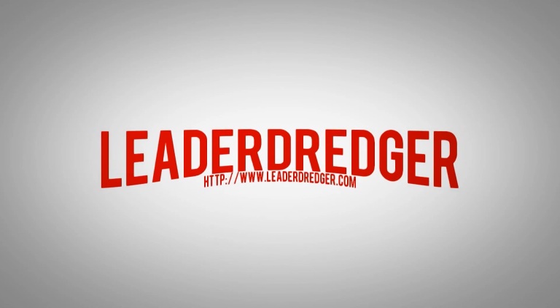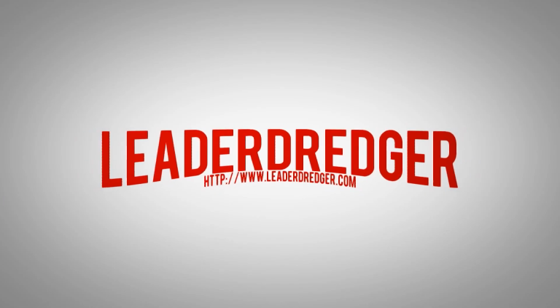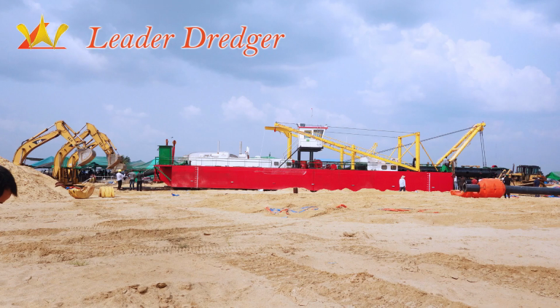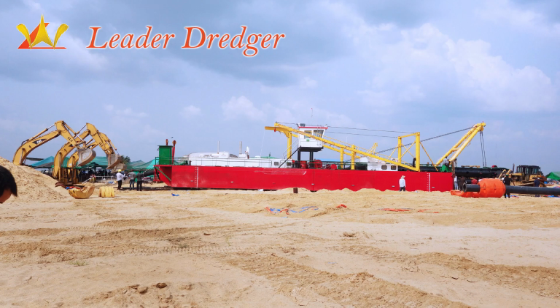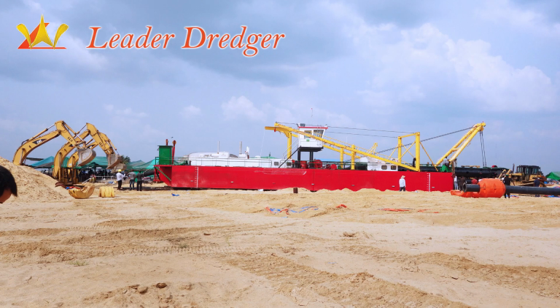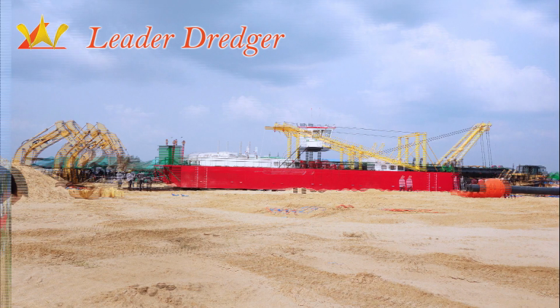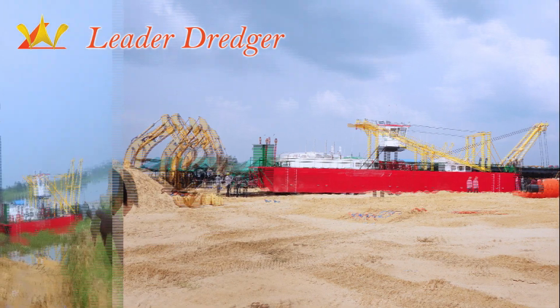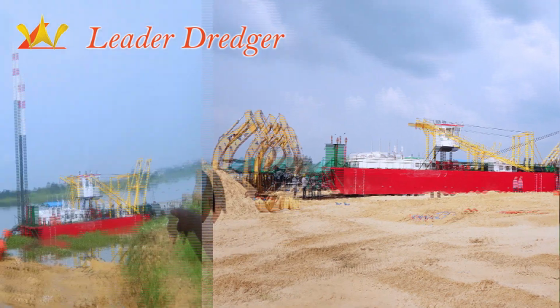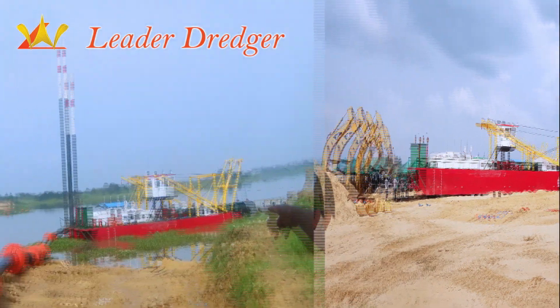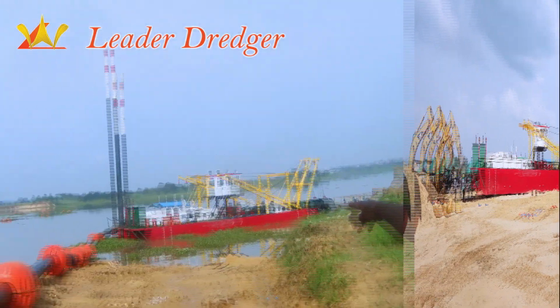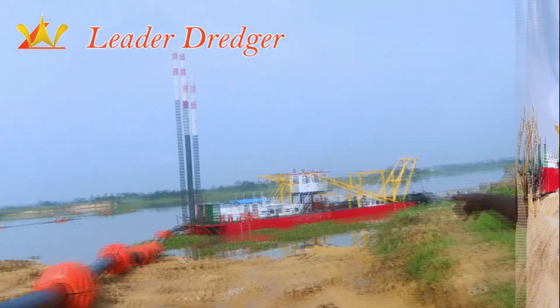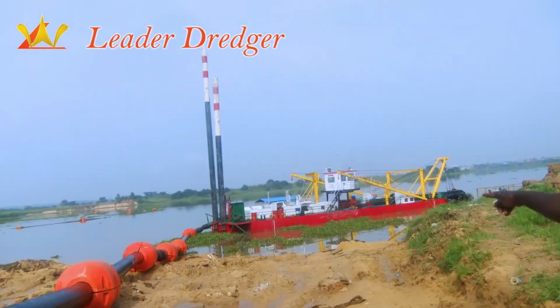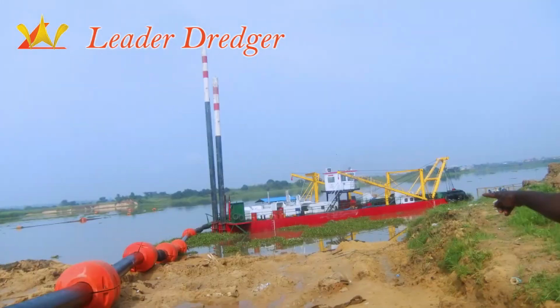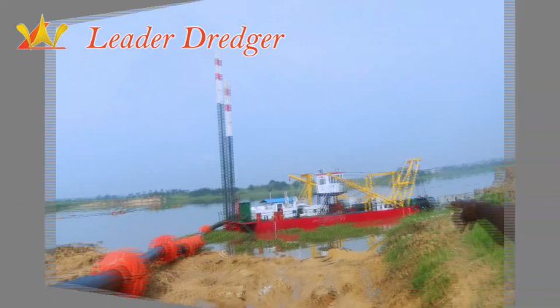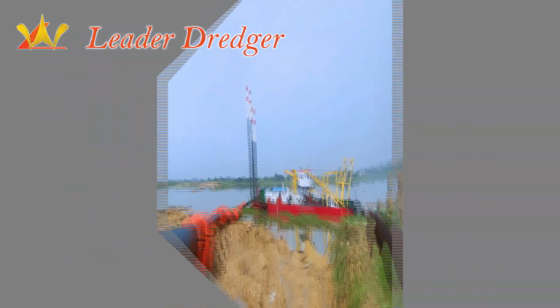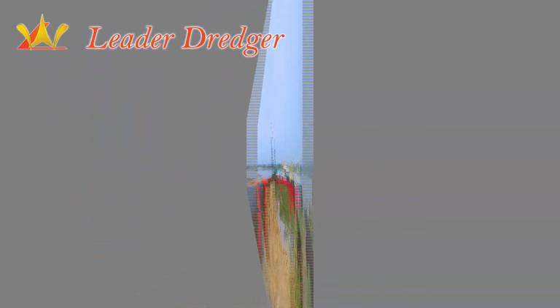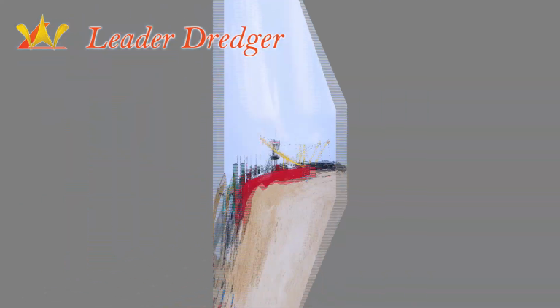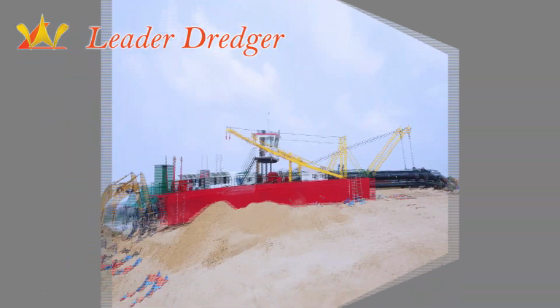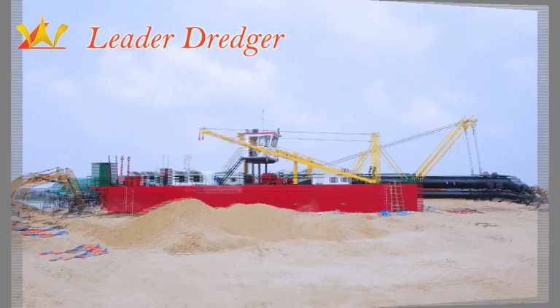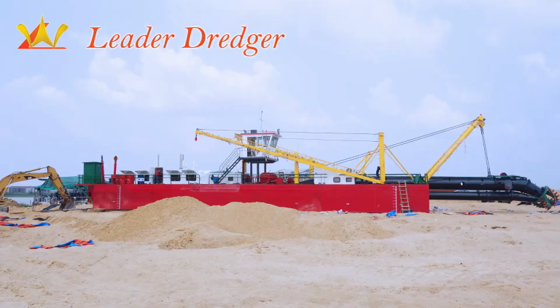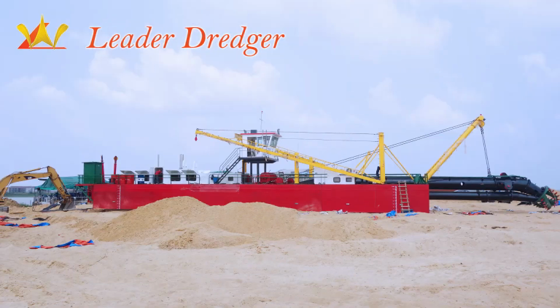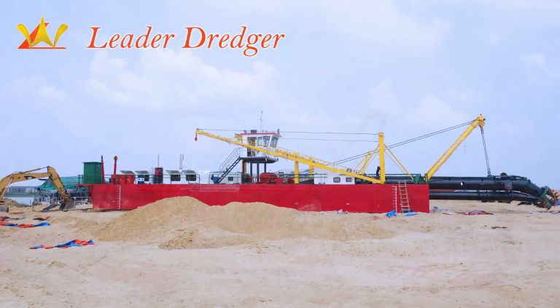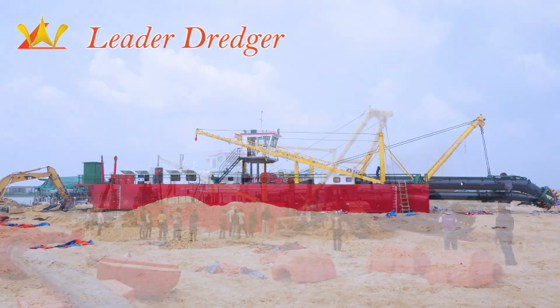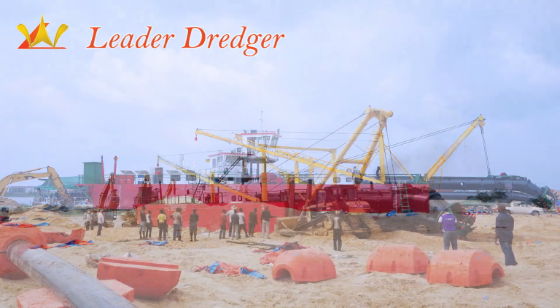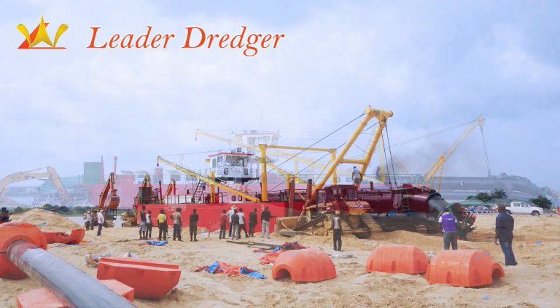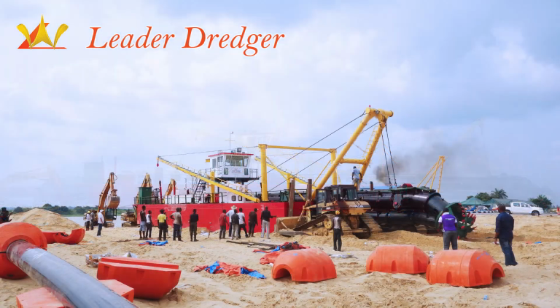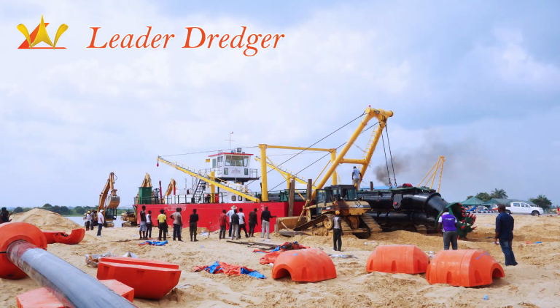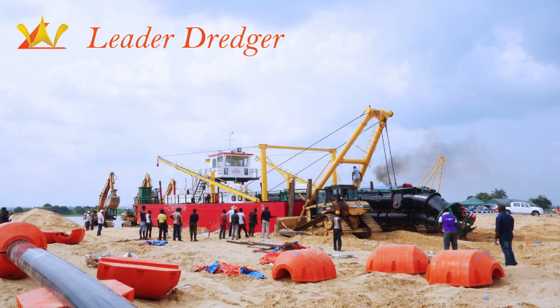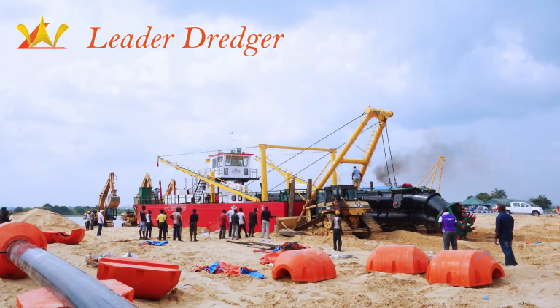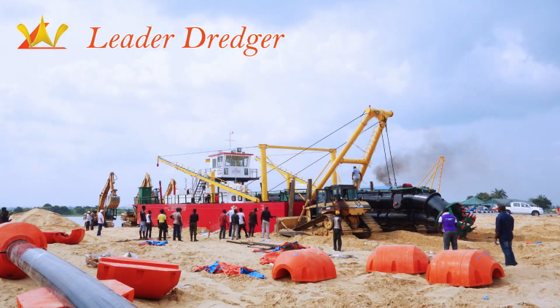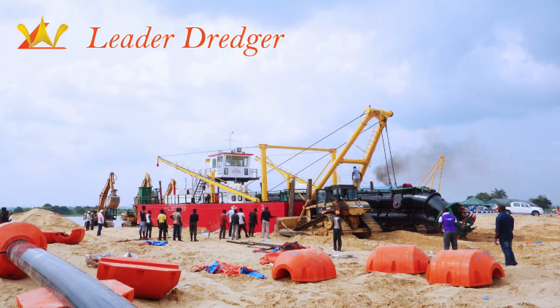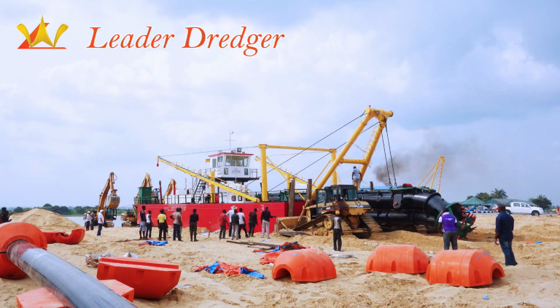My friends, follow our anchor and walk through the inside of this 20-inch dredger machine cabin.